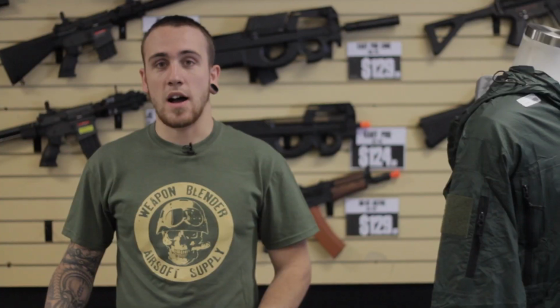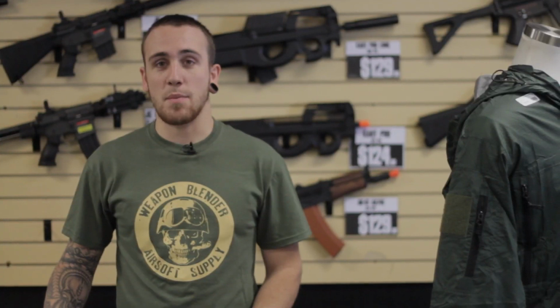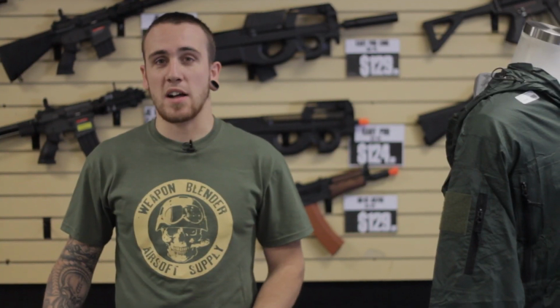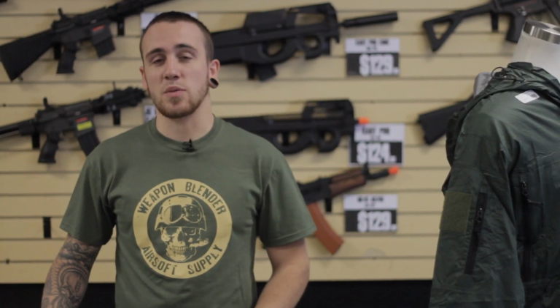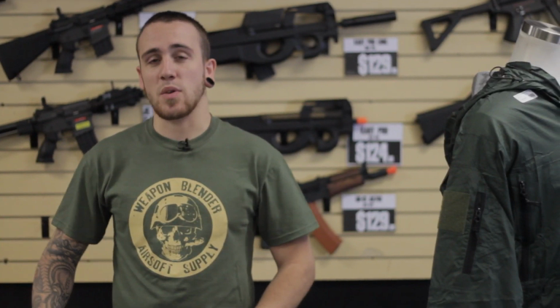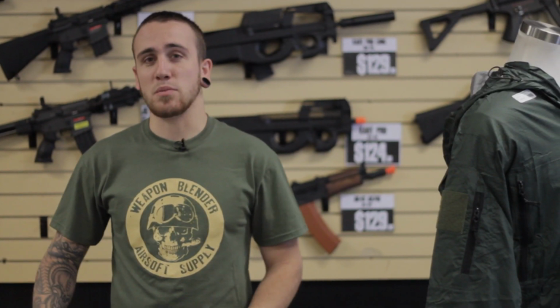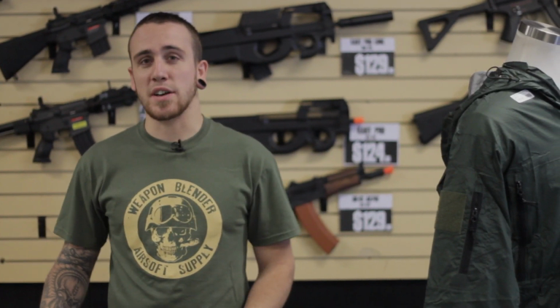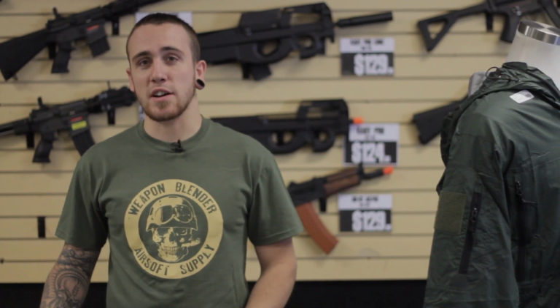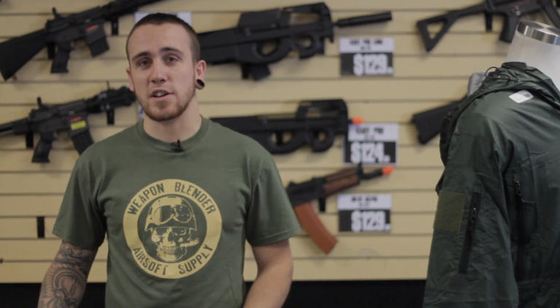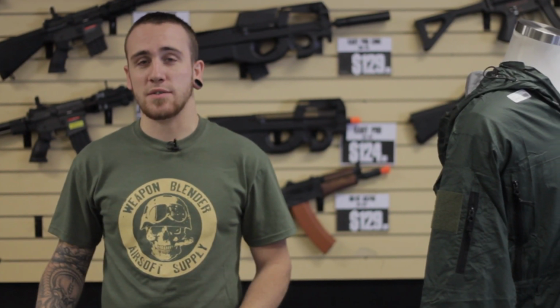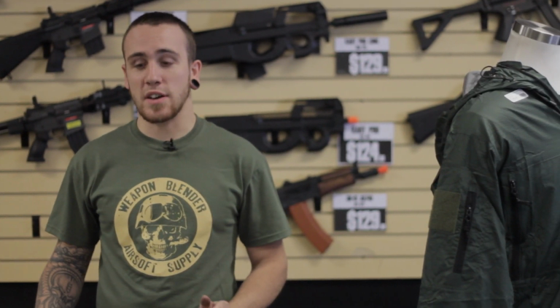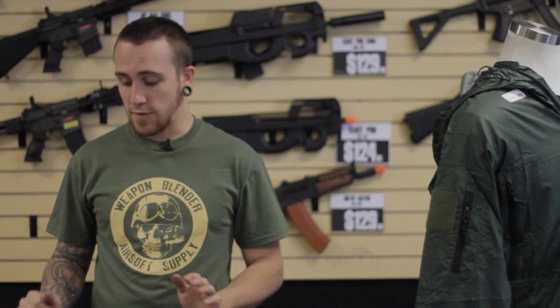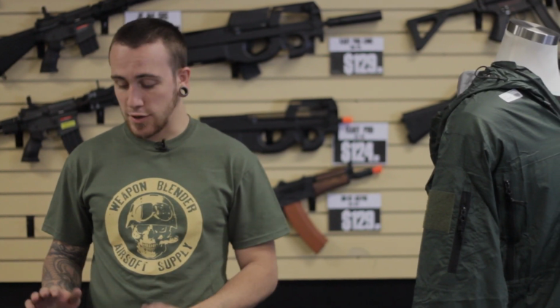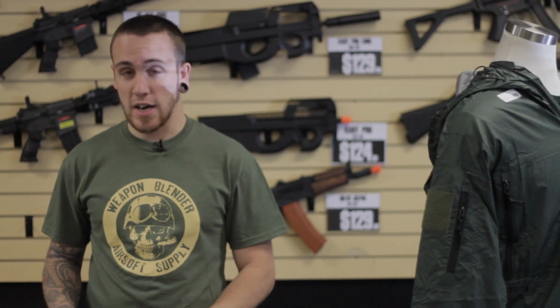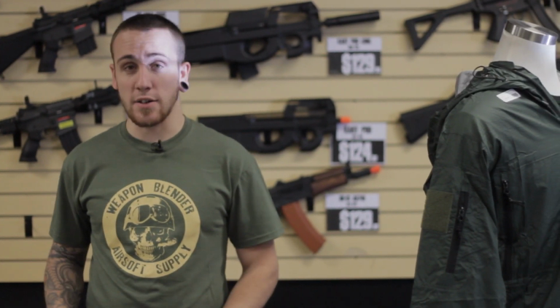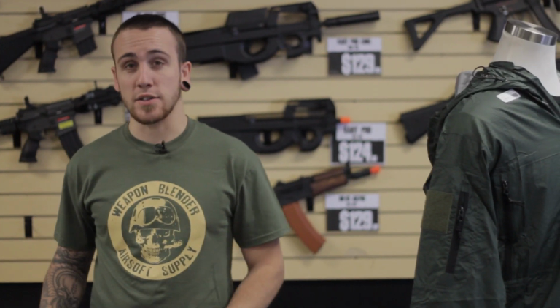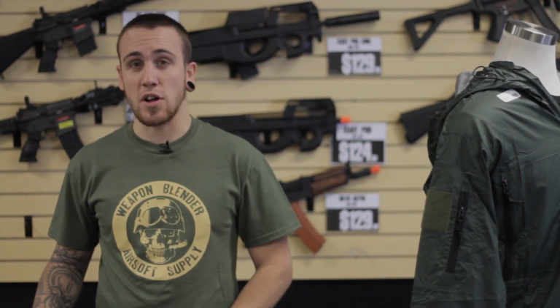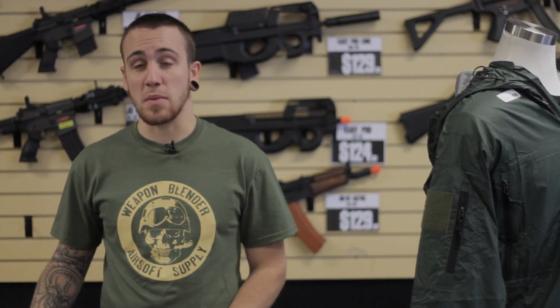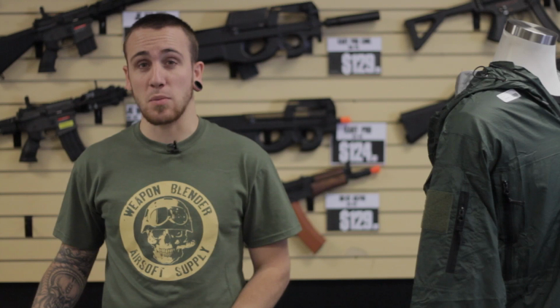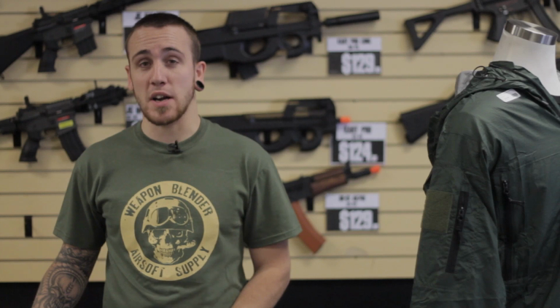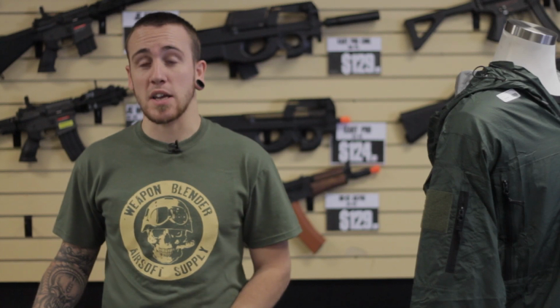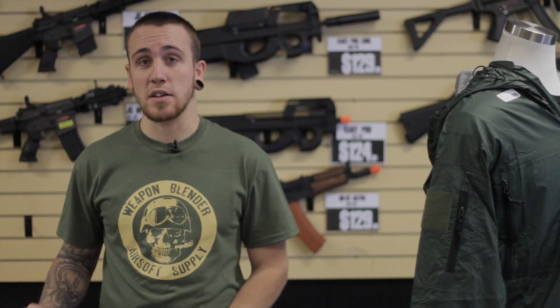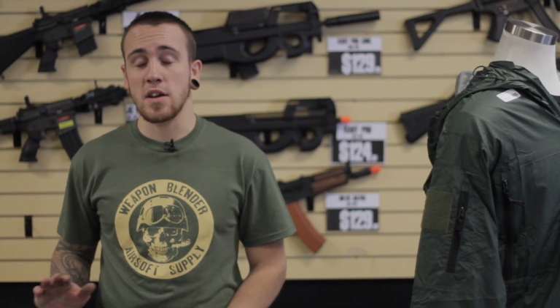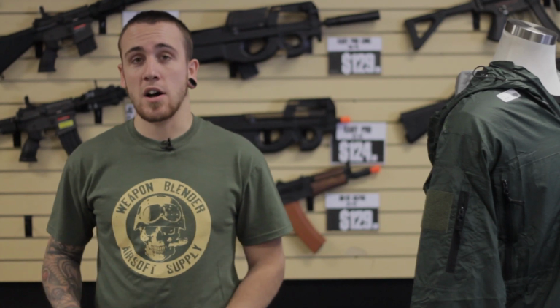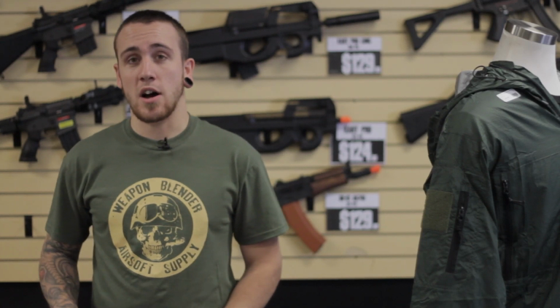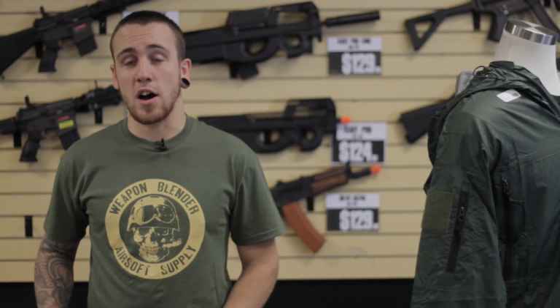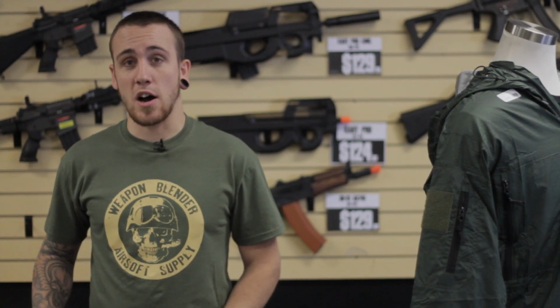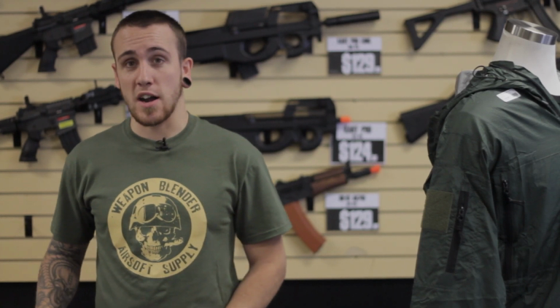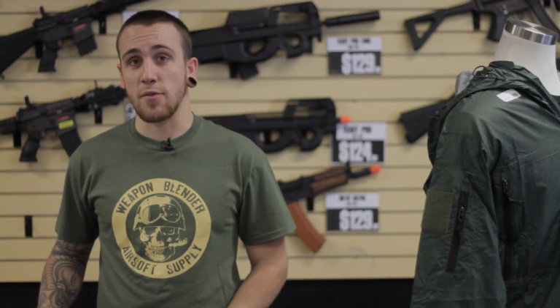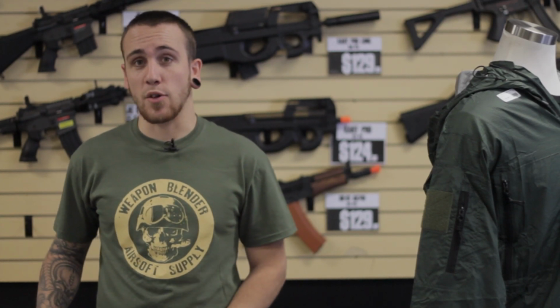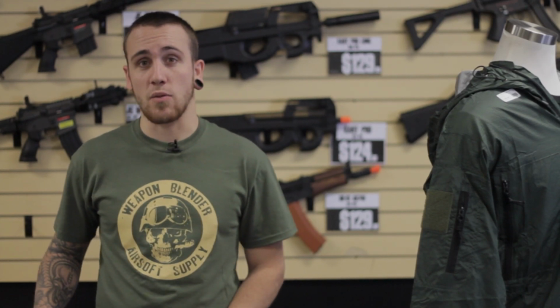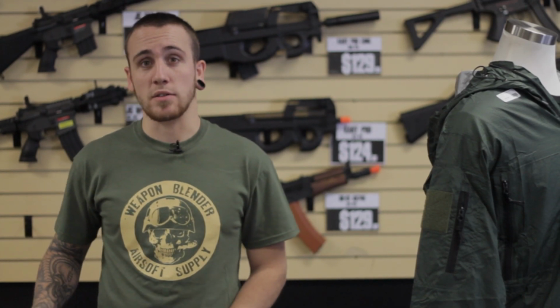I'm Alan with Weapon Blender Airsoft and I've showed you how to install a metal body kit on an M4A1.